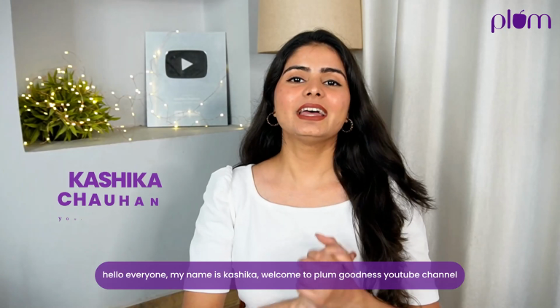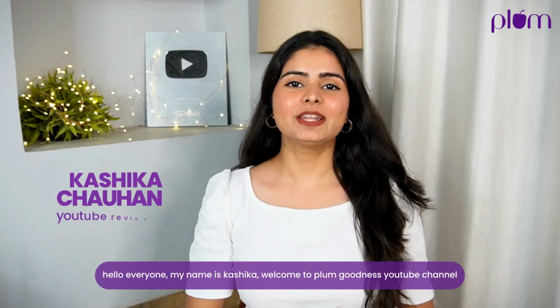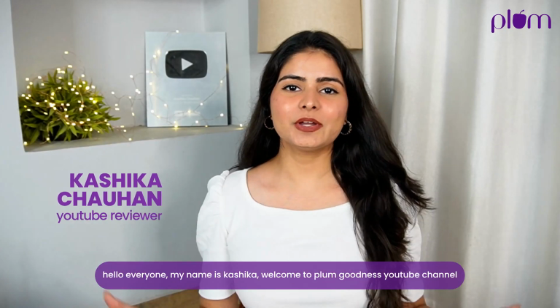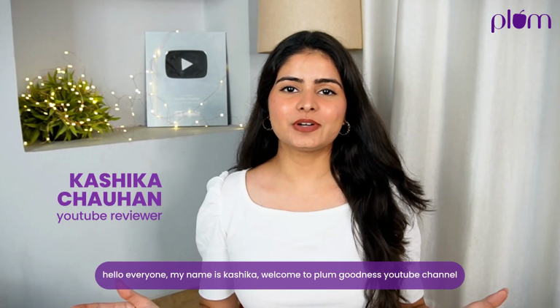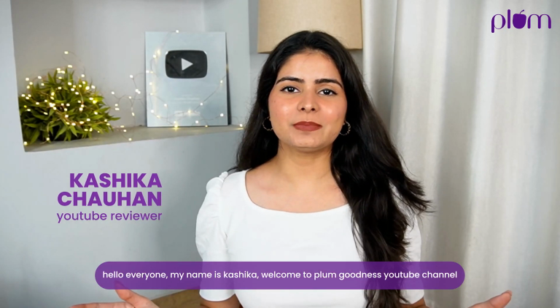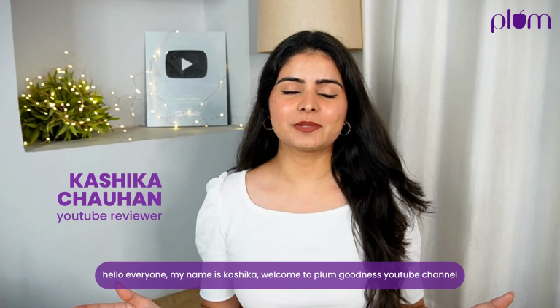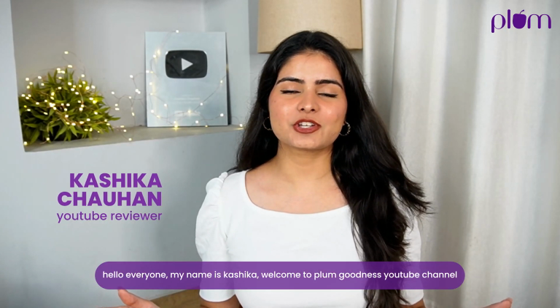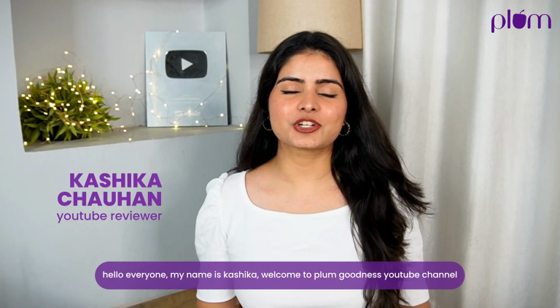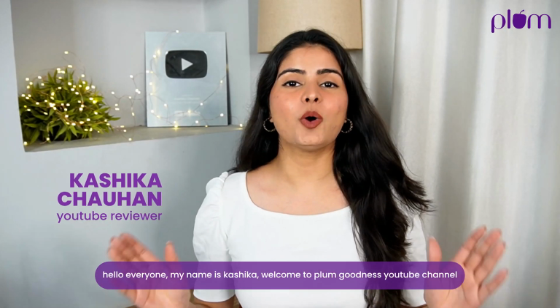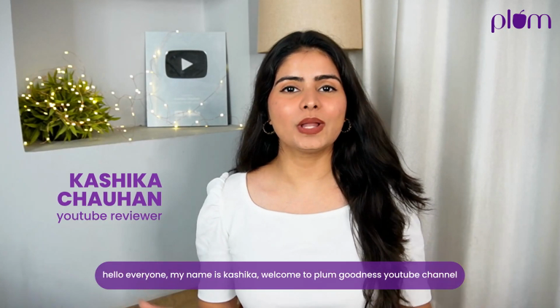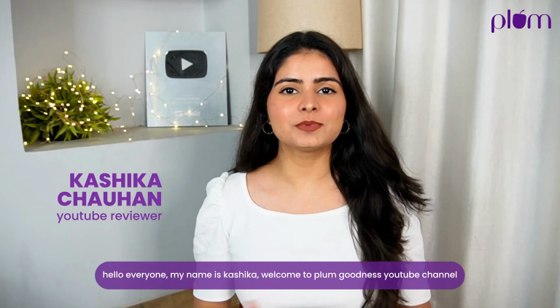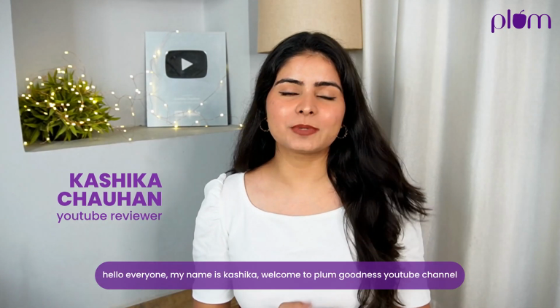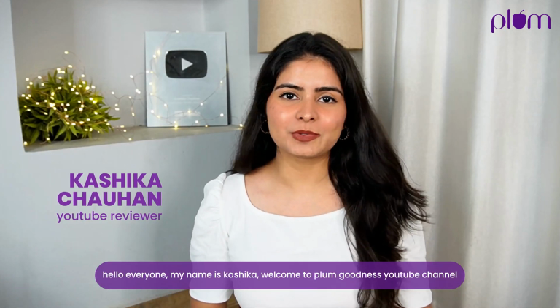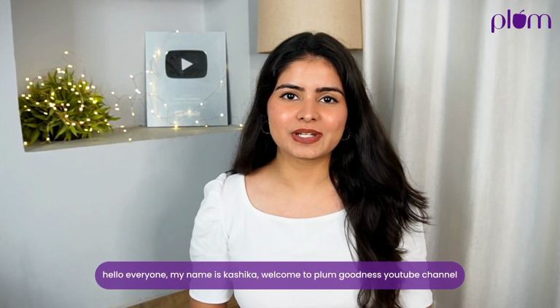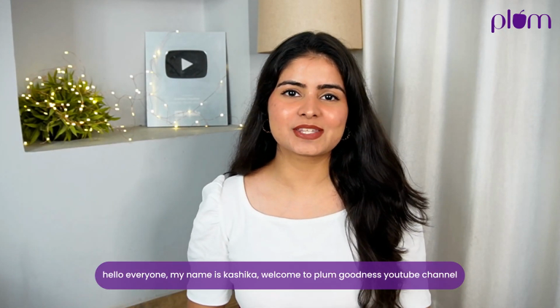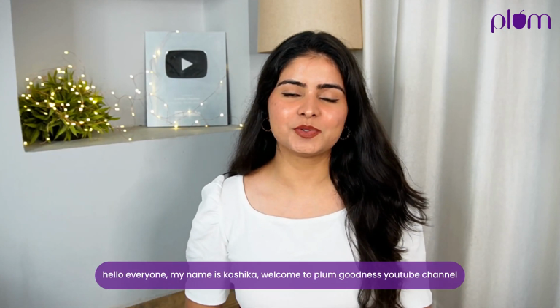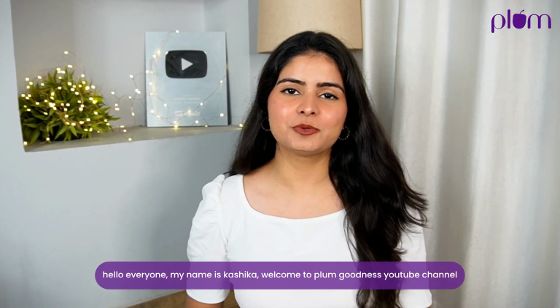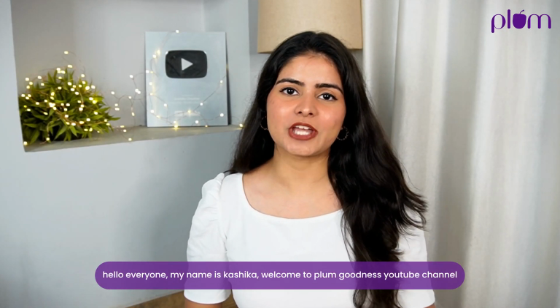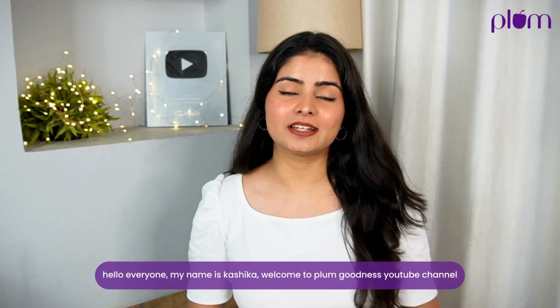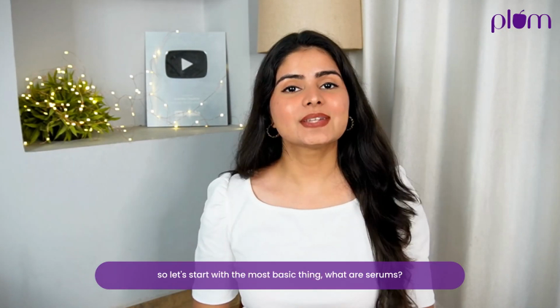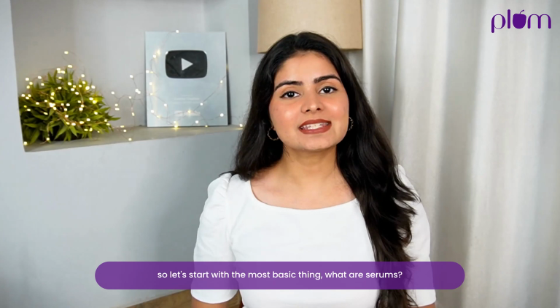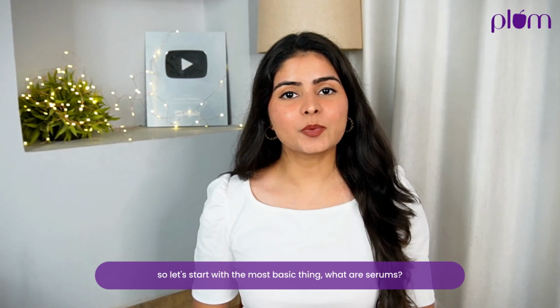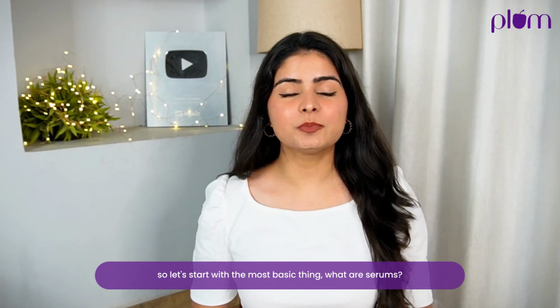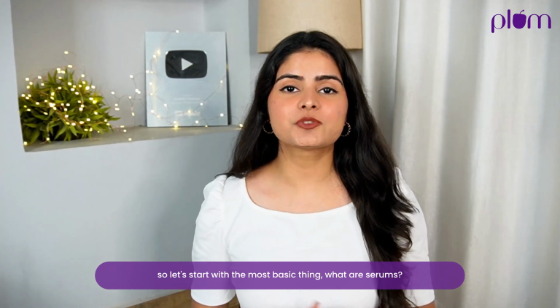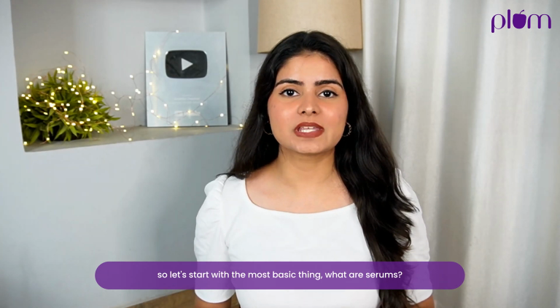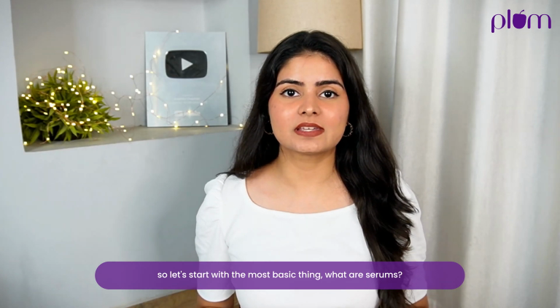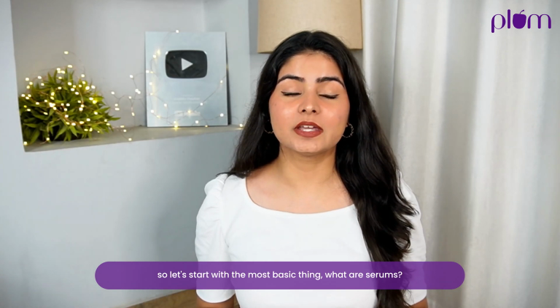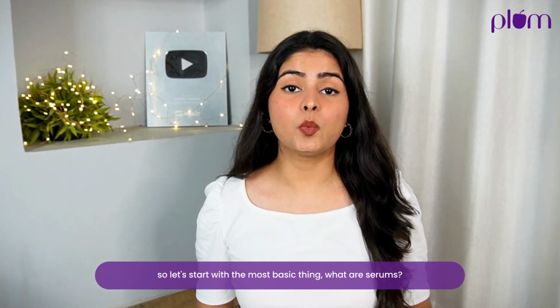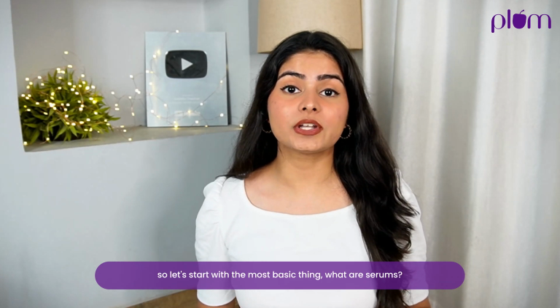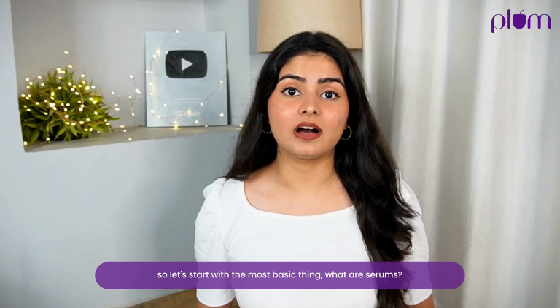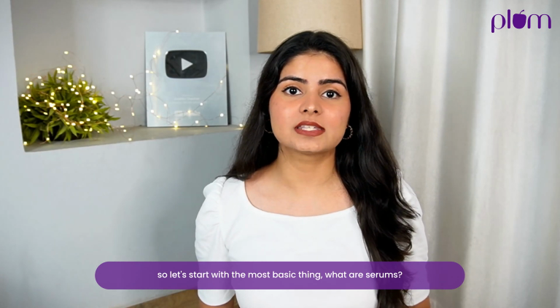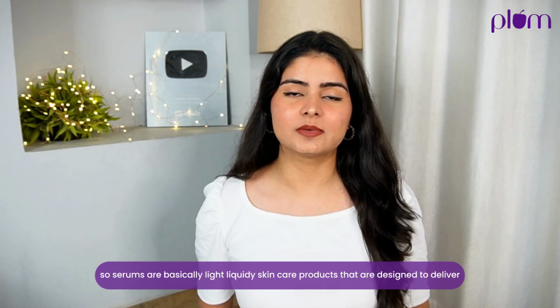Hello everyone, my name is Kashika and welcome to Plum Goodness YouTube channel. So let's start with the most basic thing — what are serums?